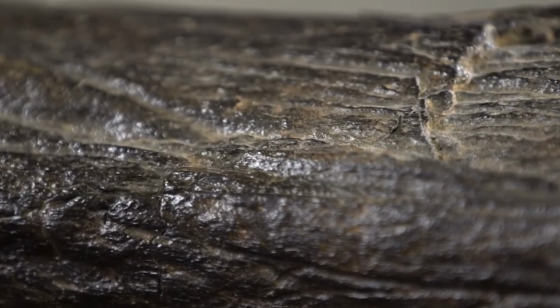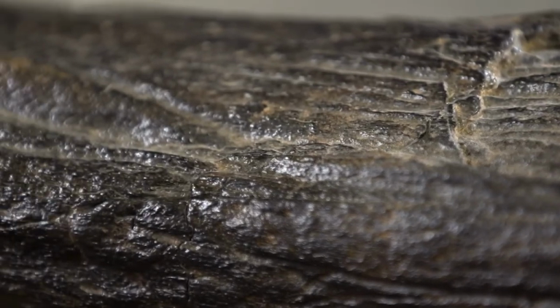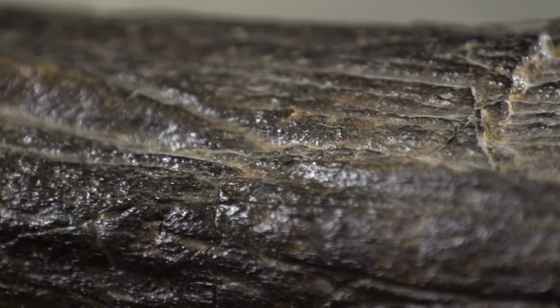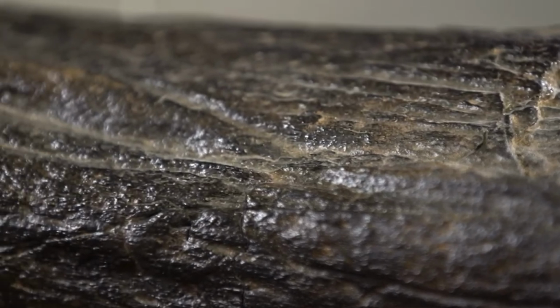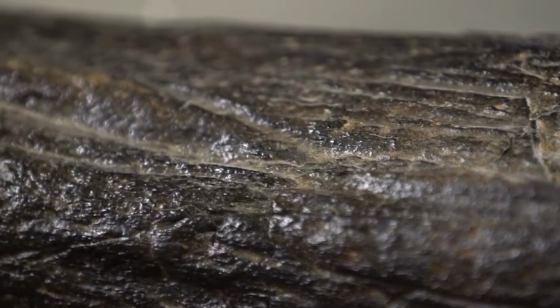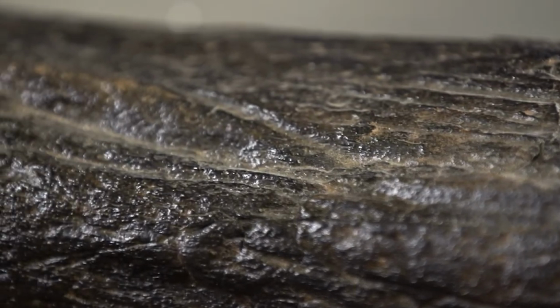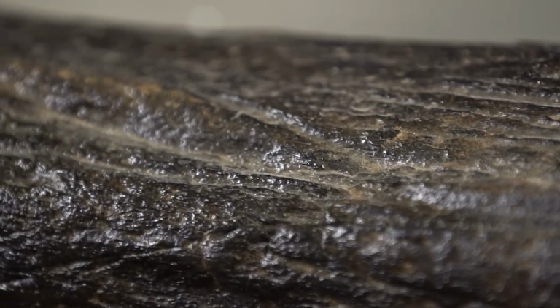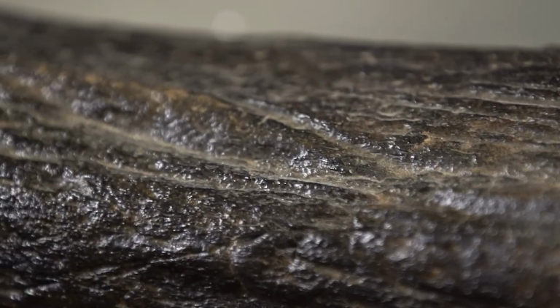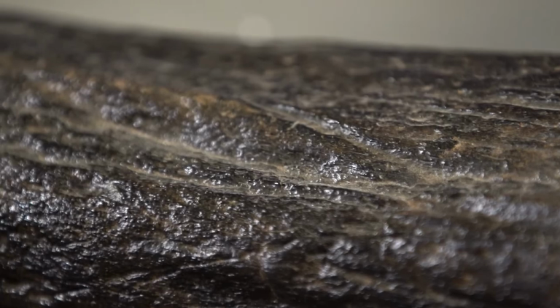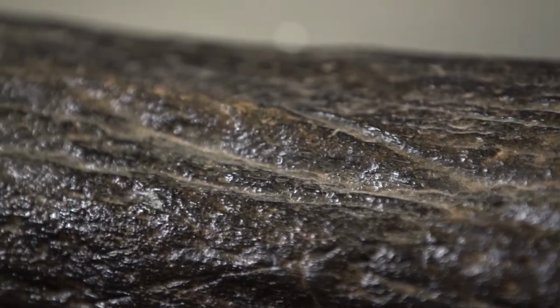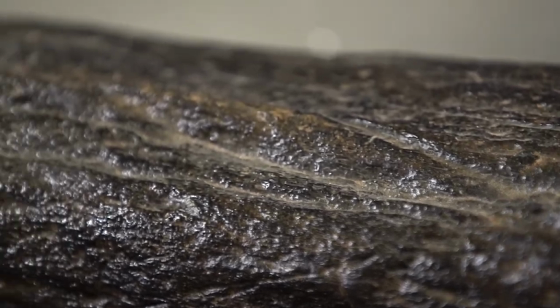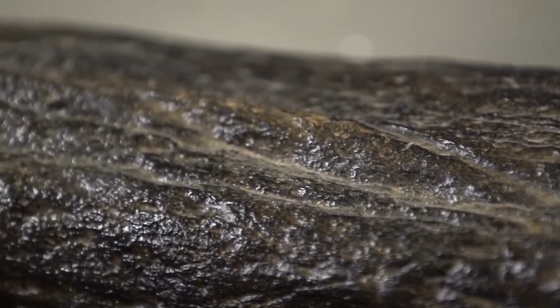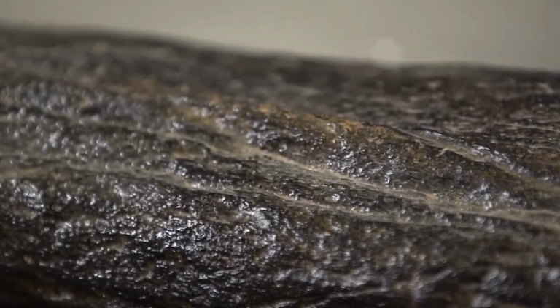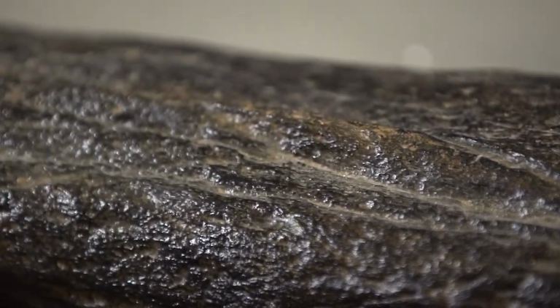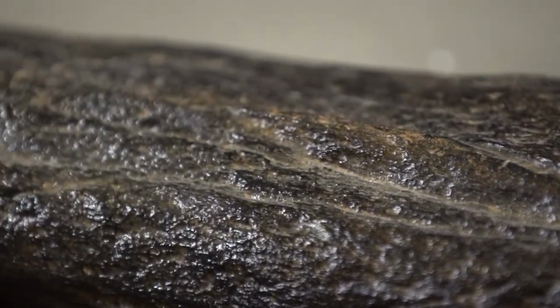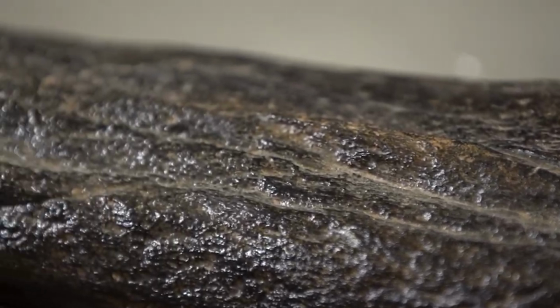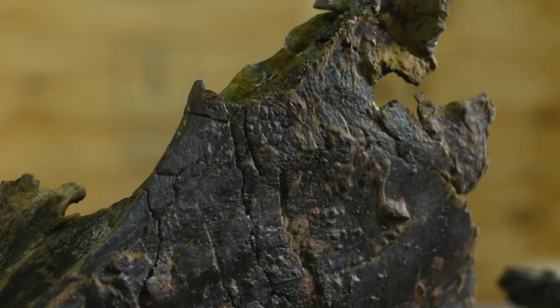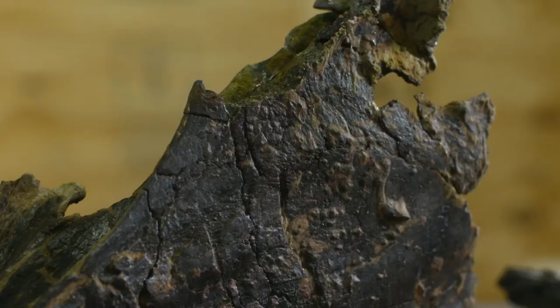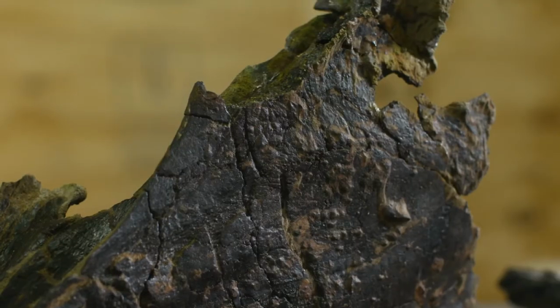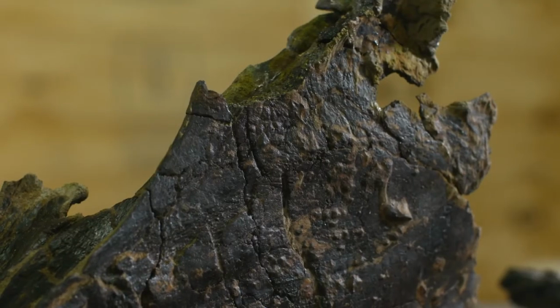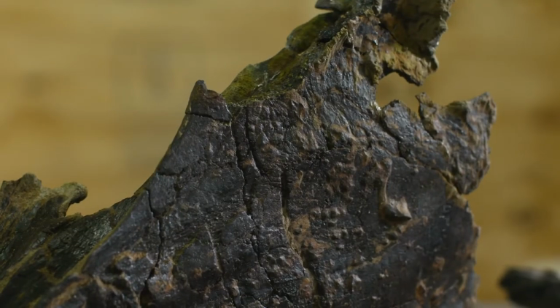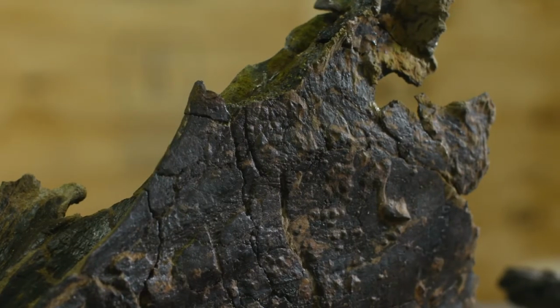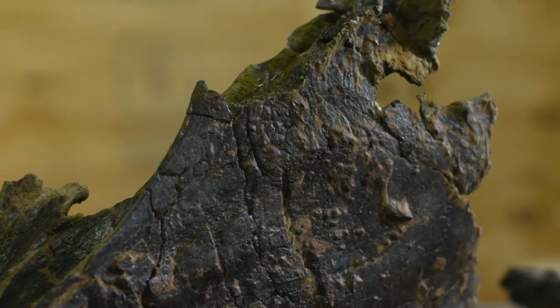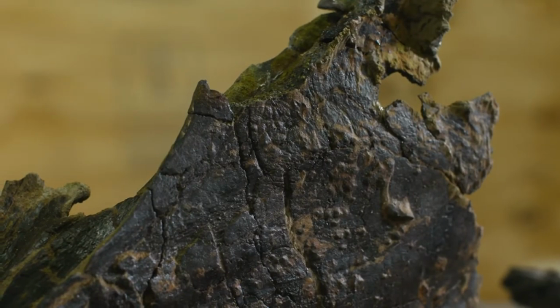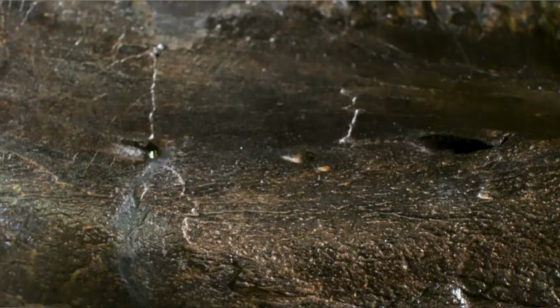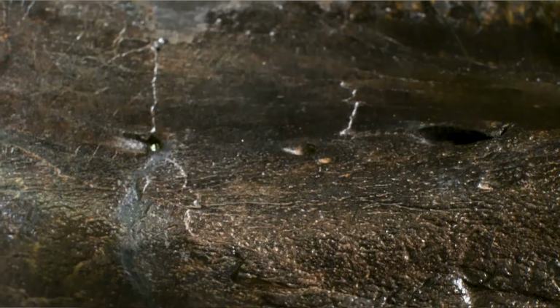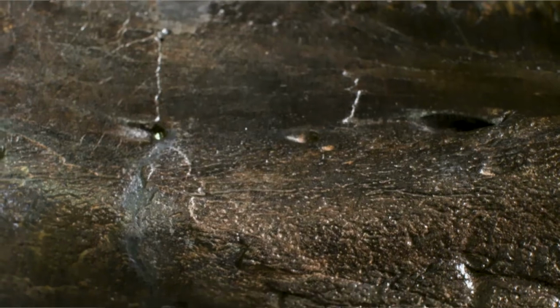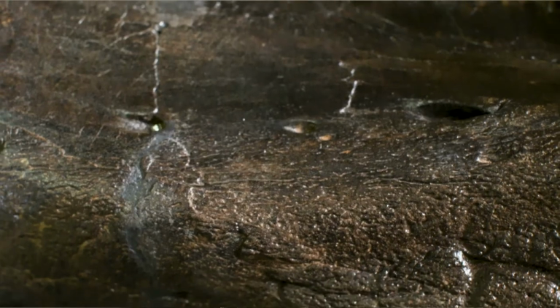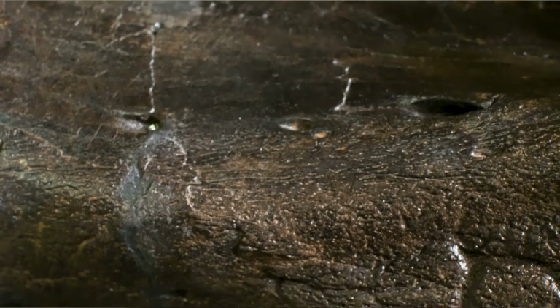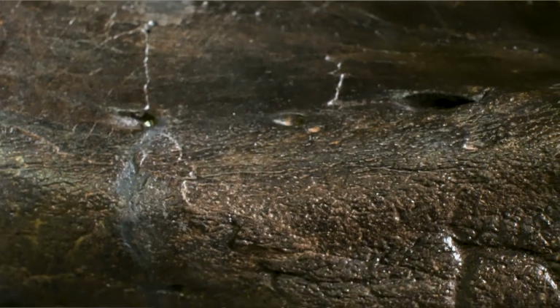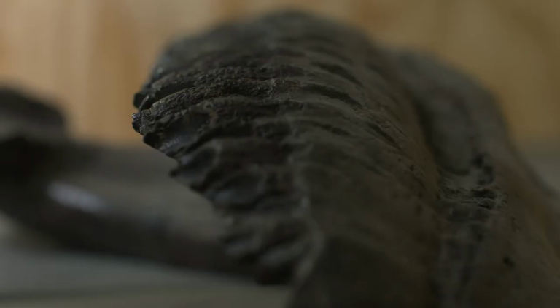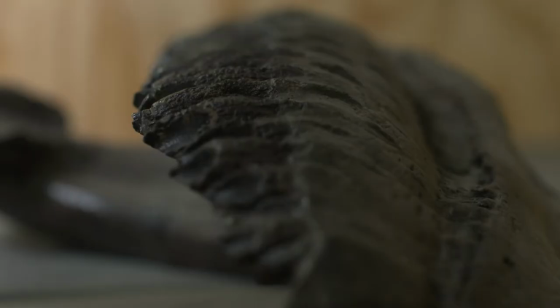Scientifically, the detail that's preserved, the anatomy that we can see — yes, this is a really important discovery.